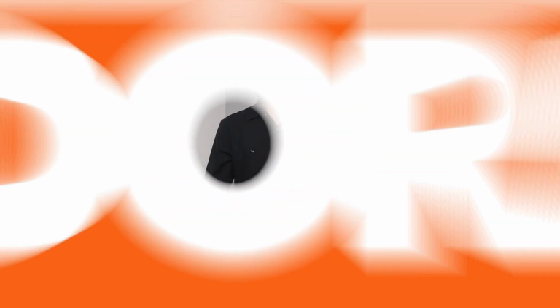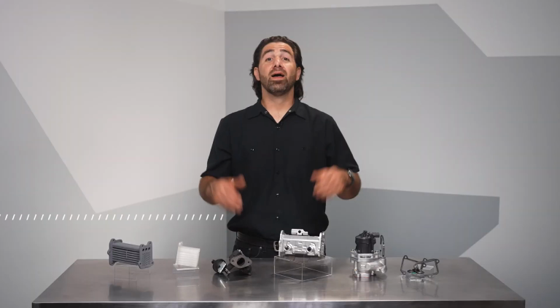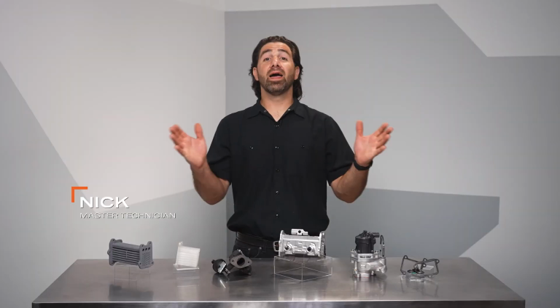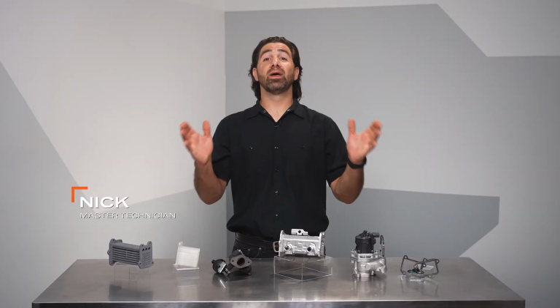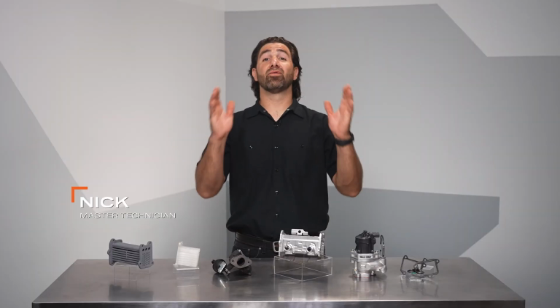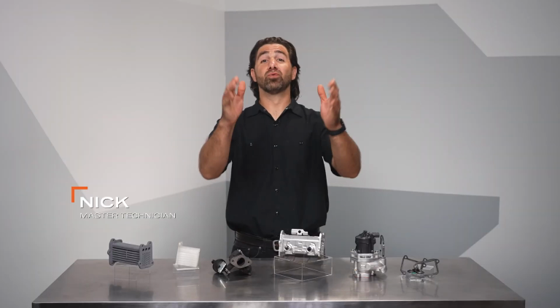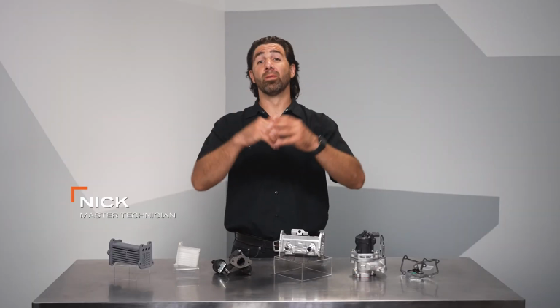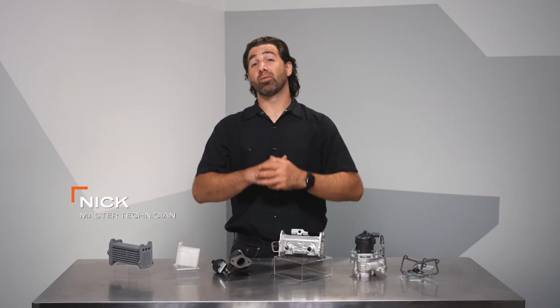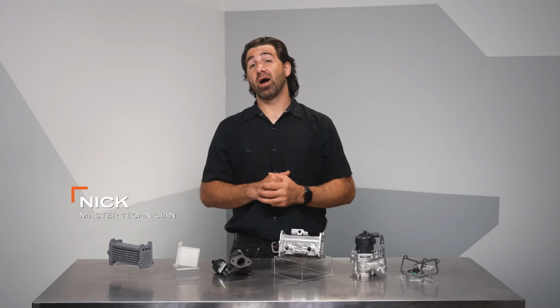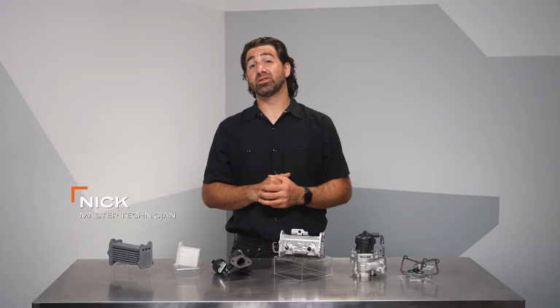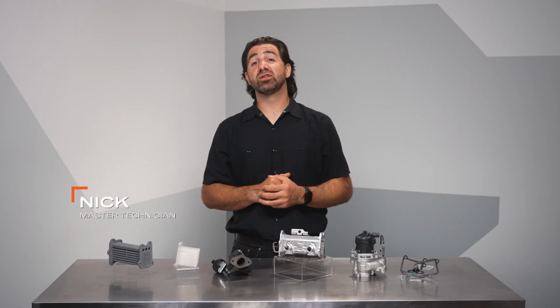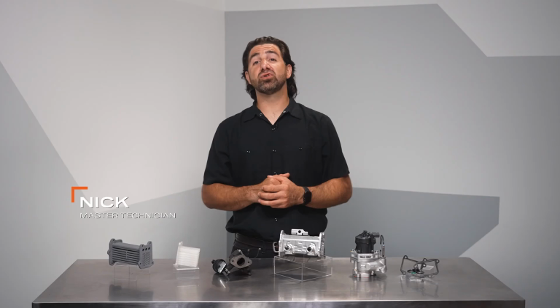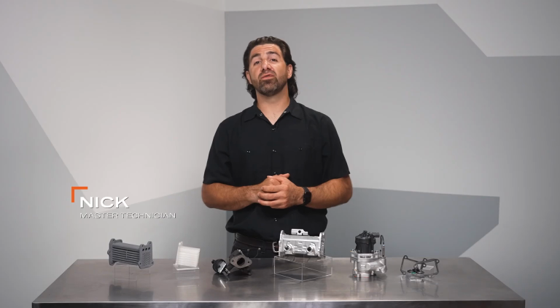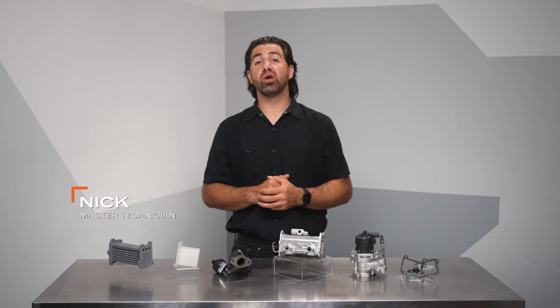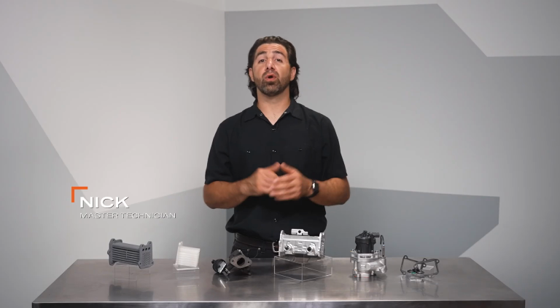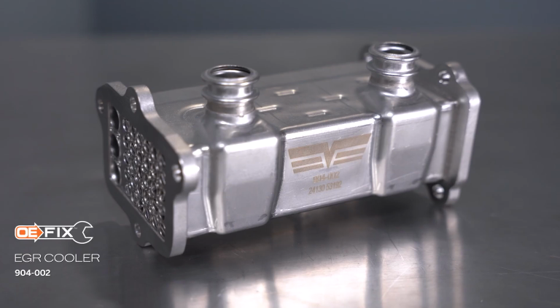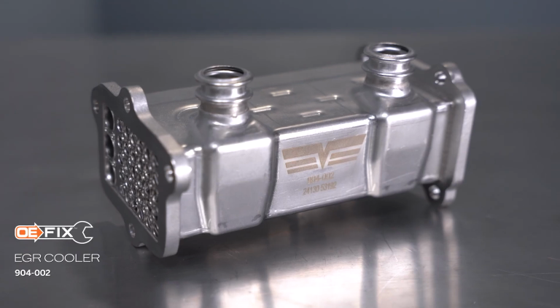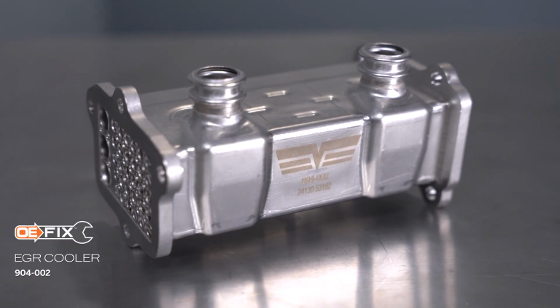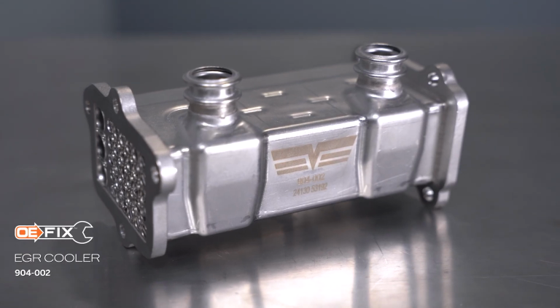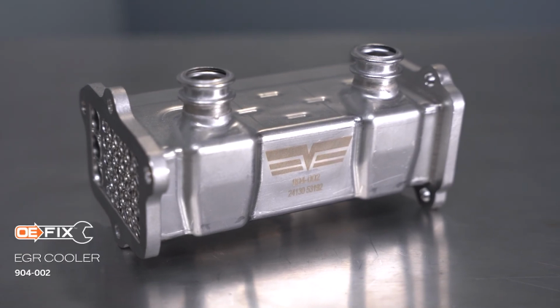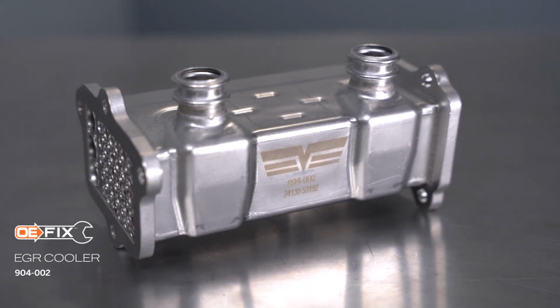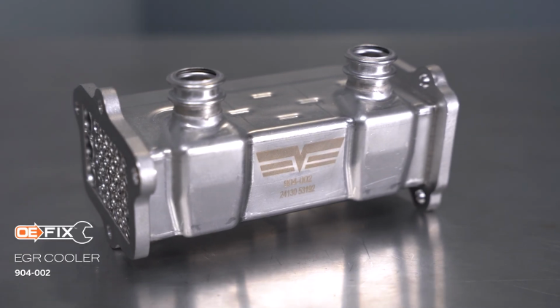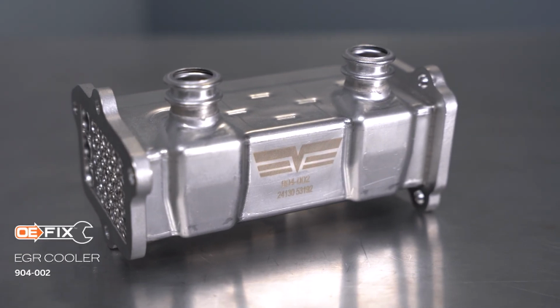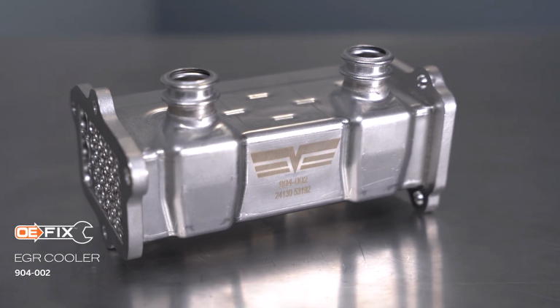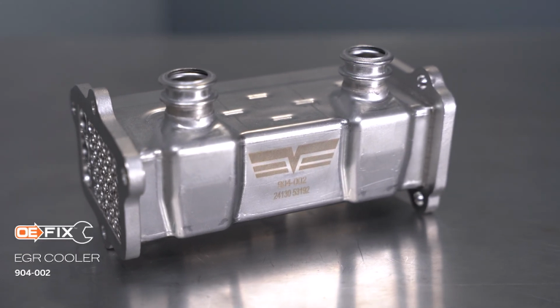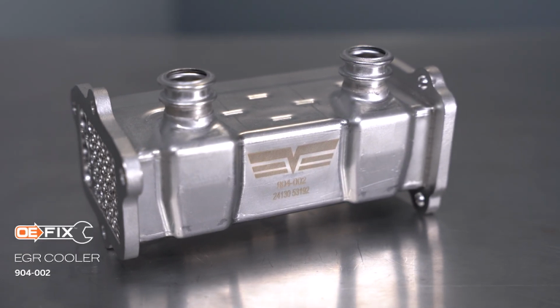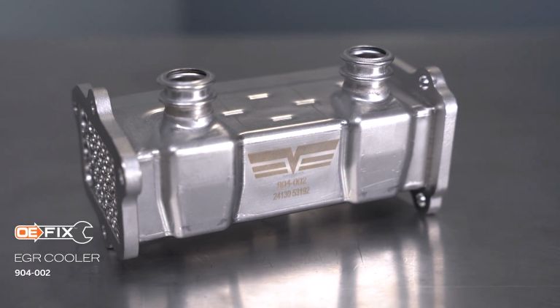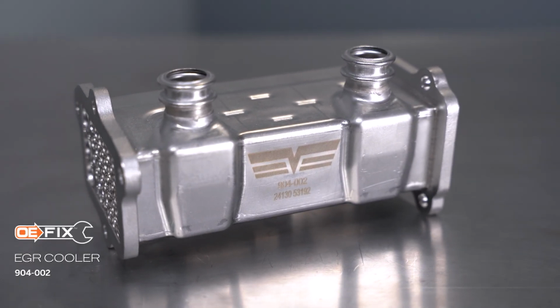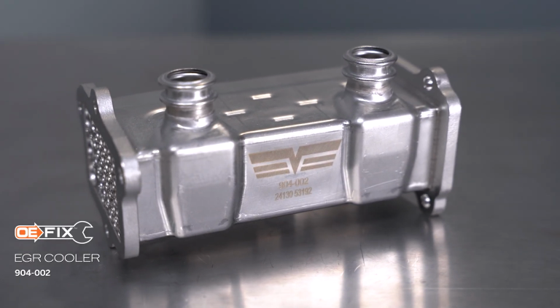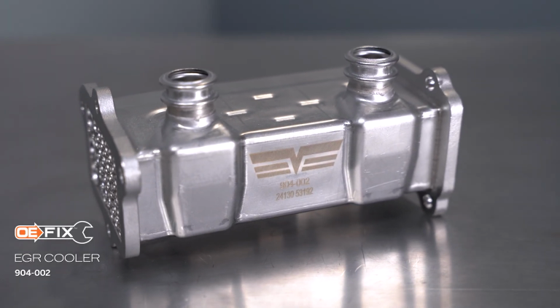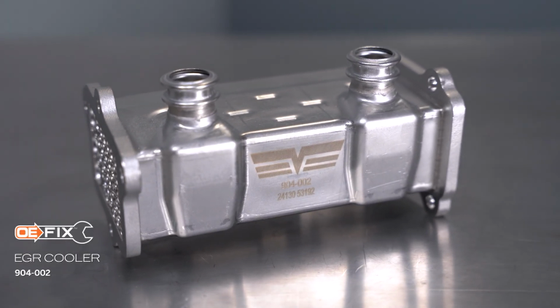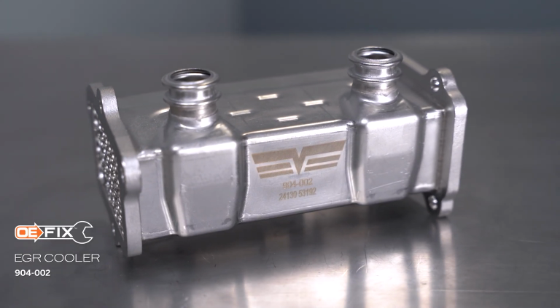Hey, I'm Nick from Dorman Products and this is our video on our OE Fix EGR cooler for Ram trucks and Jeep vehicles.